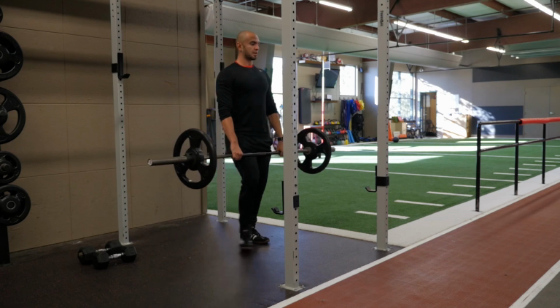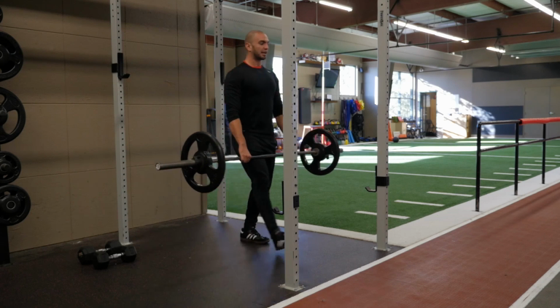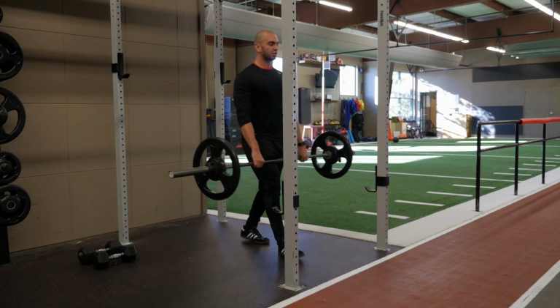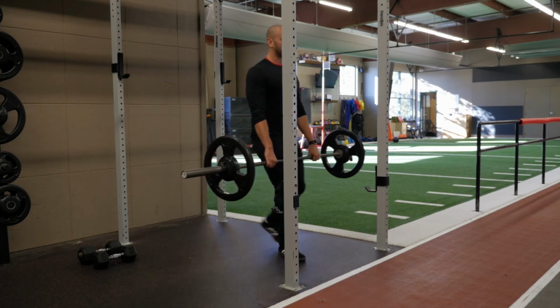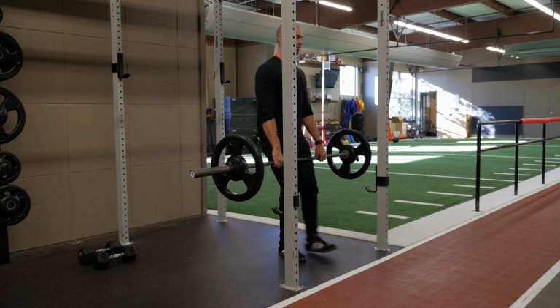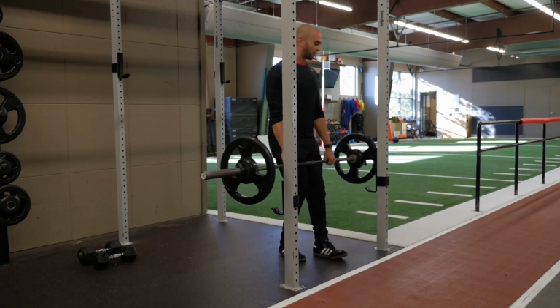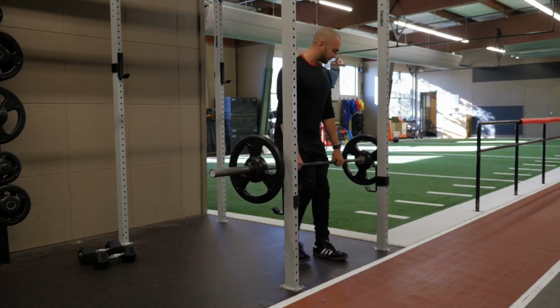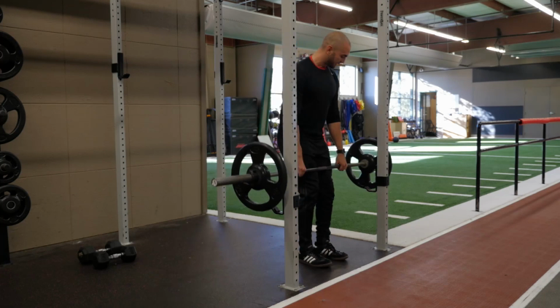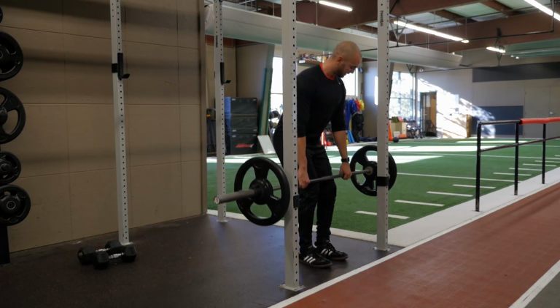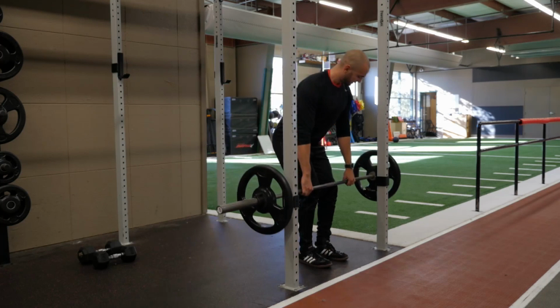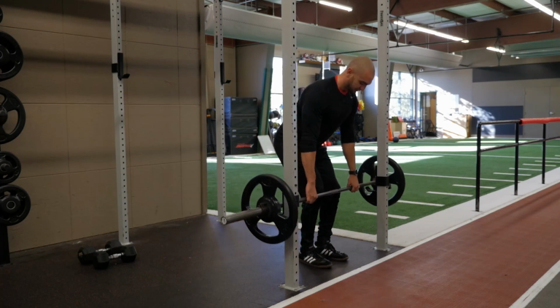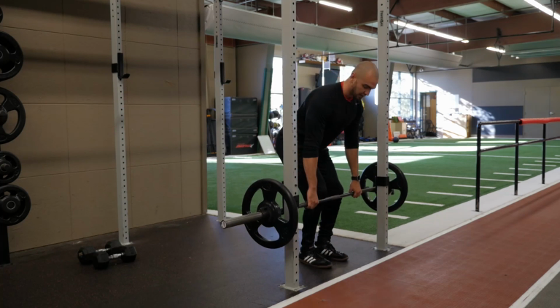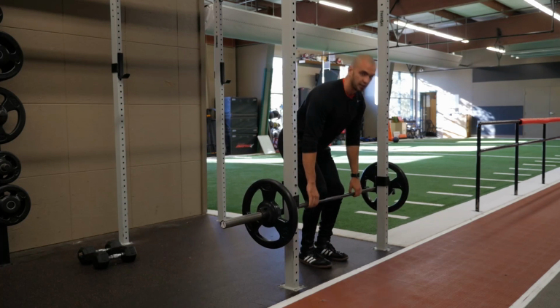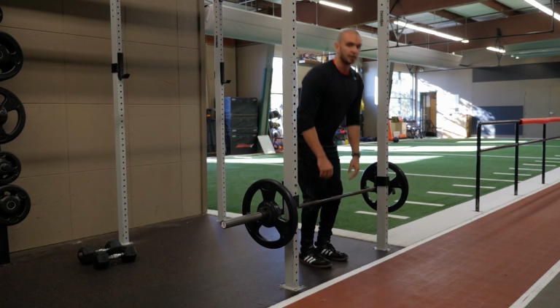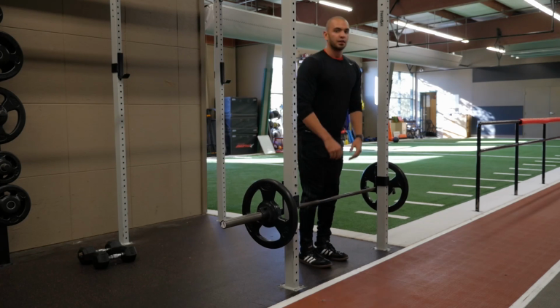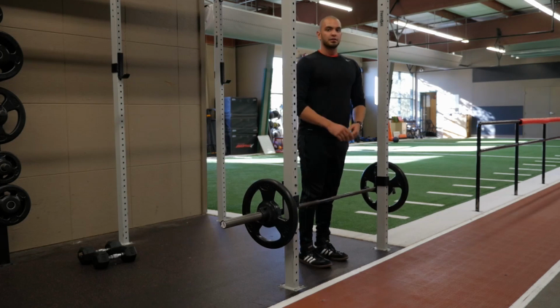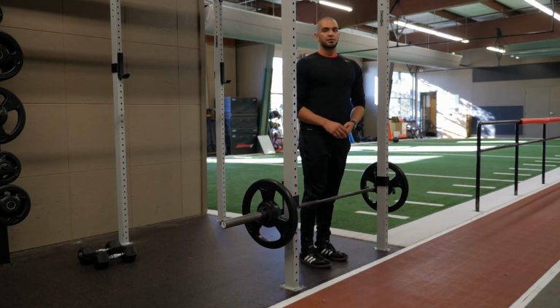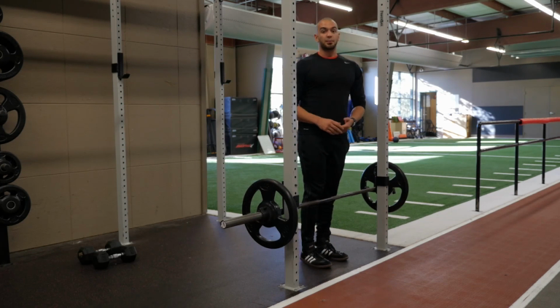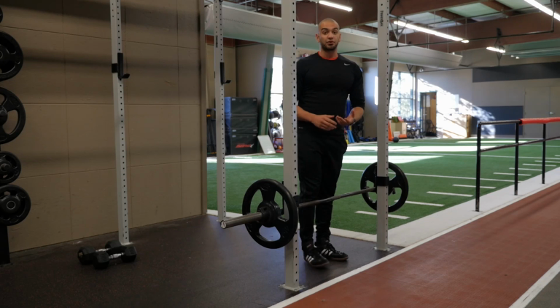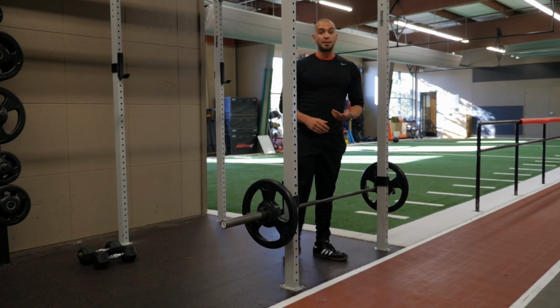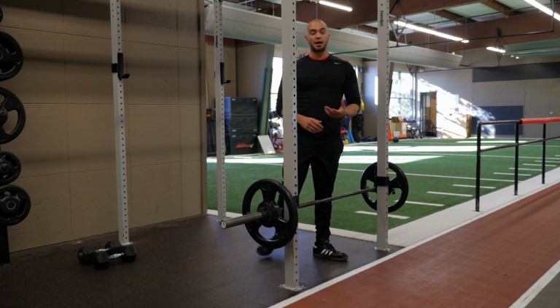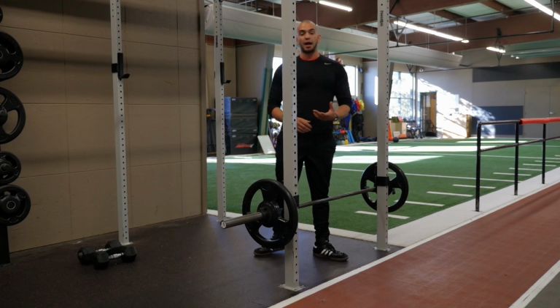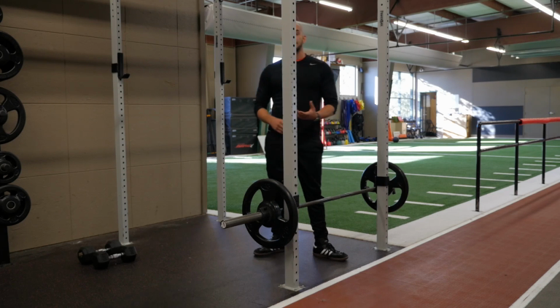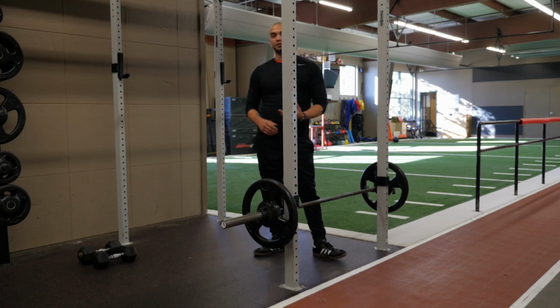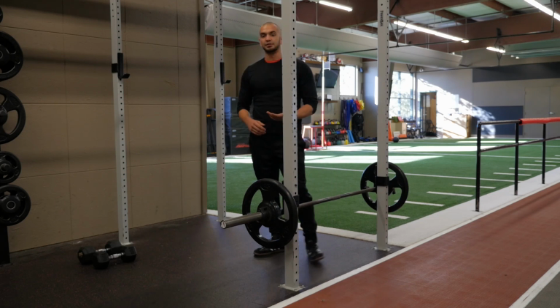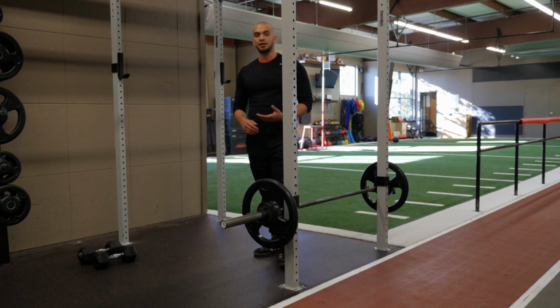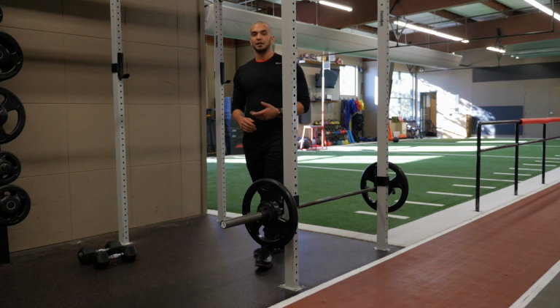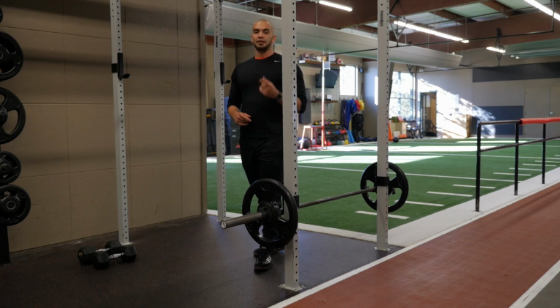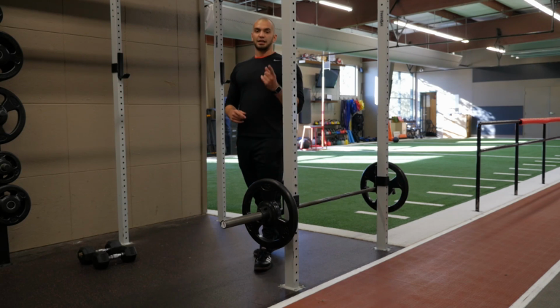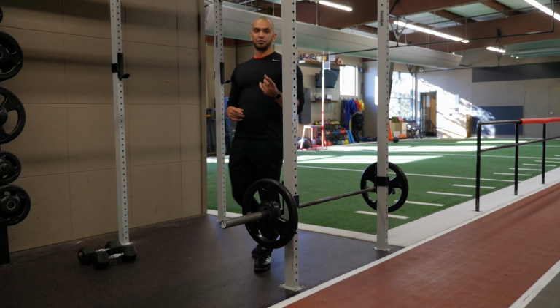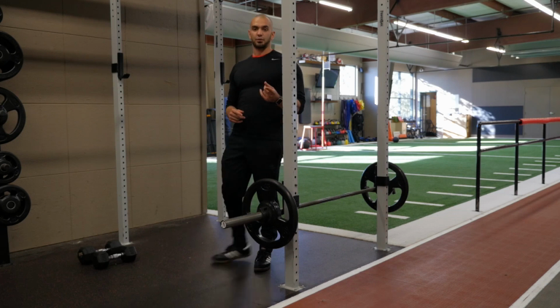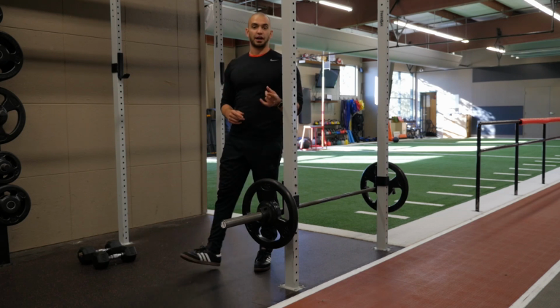Make sure you perform for the prescribed amount of reps and have a great workout.